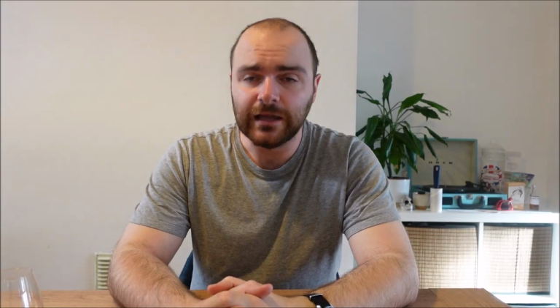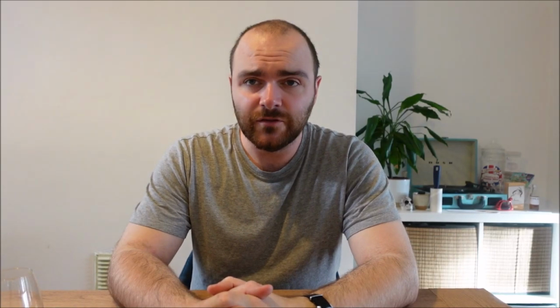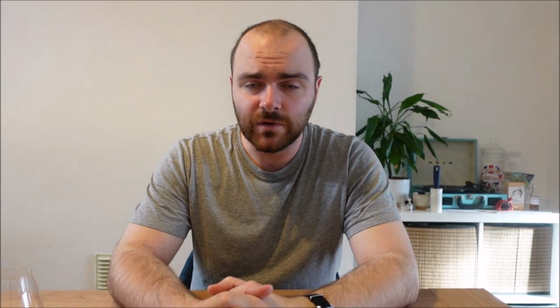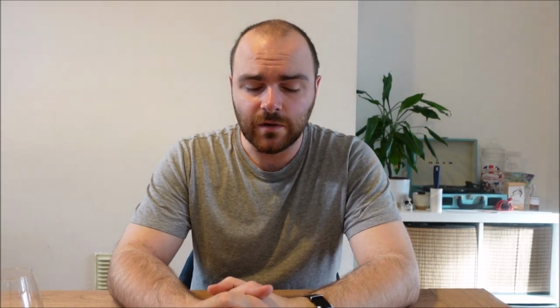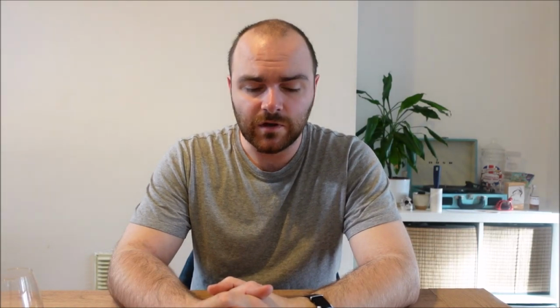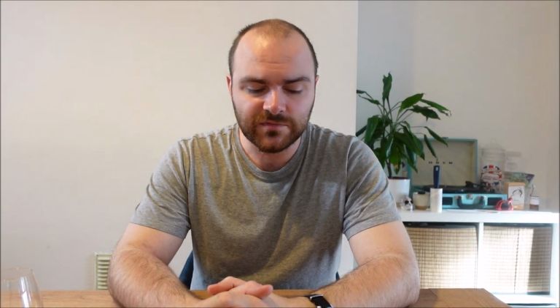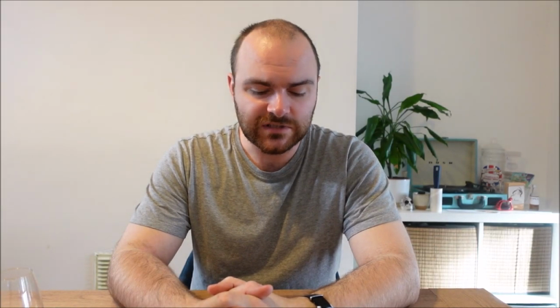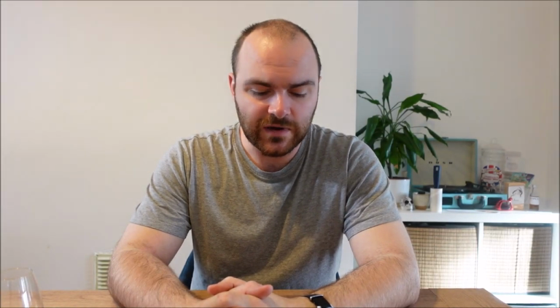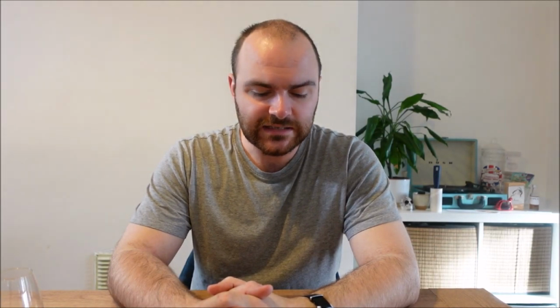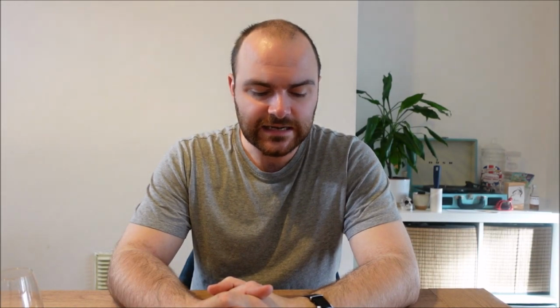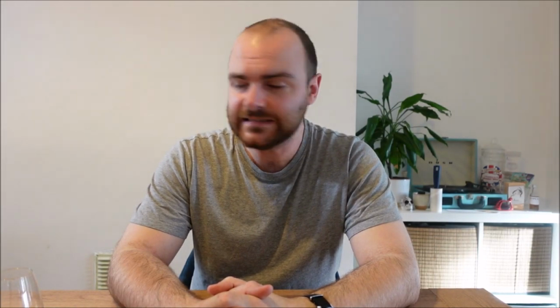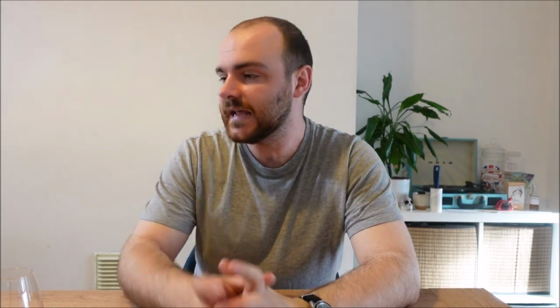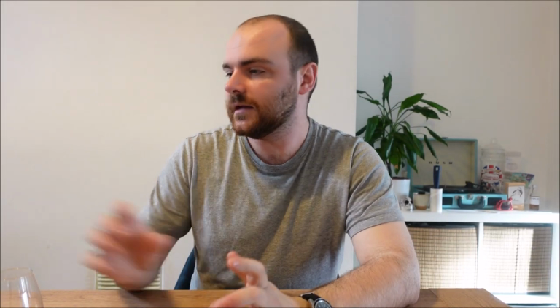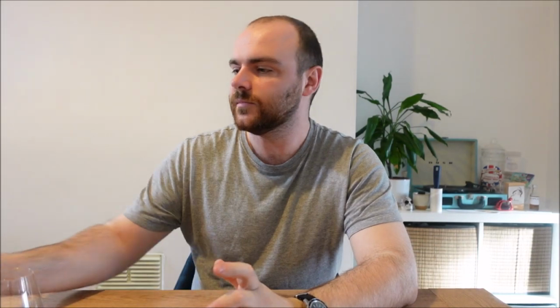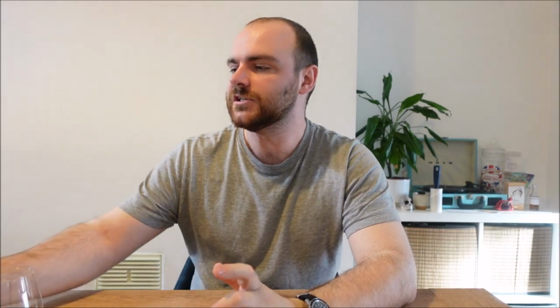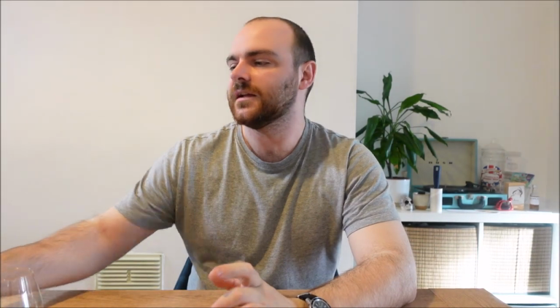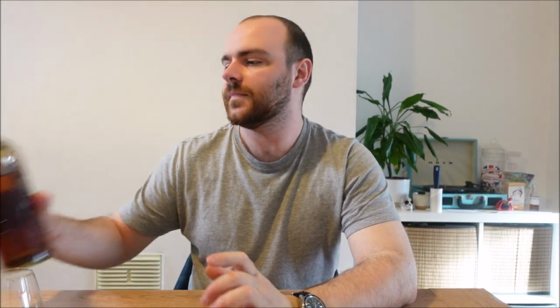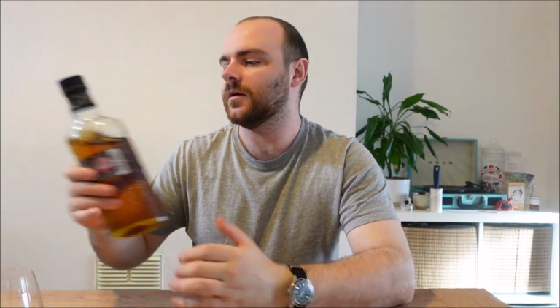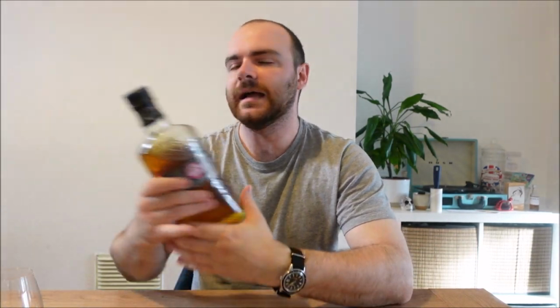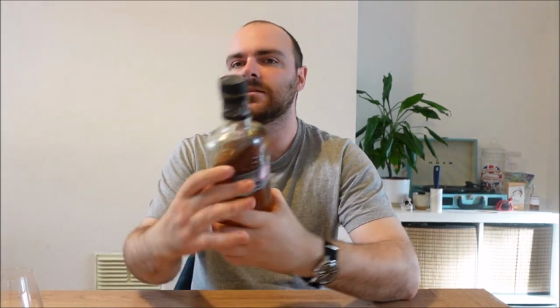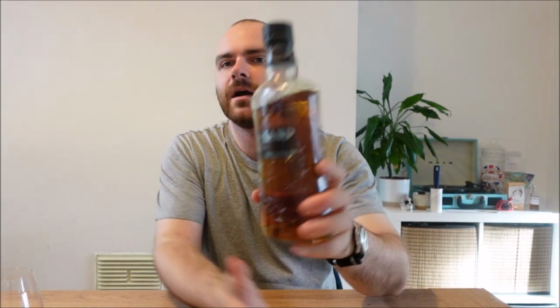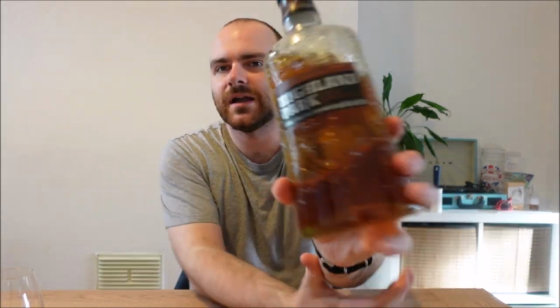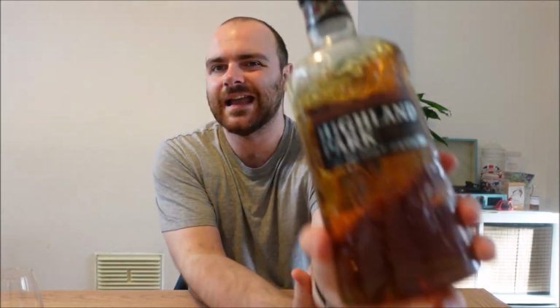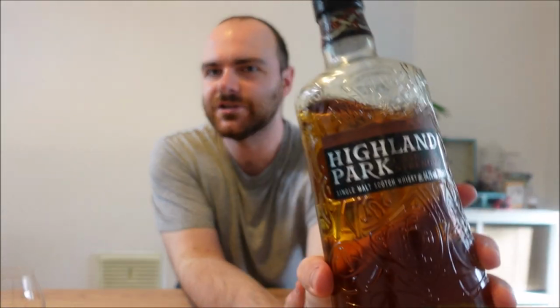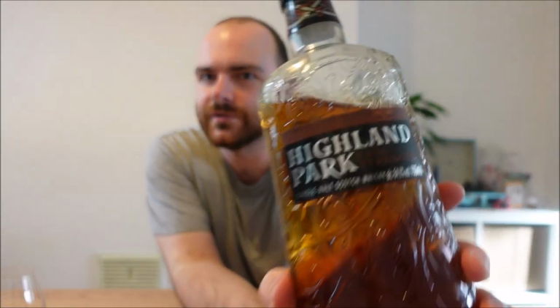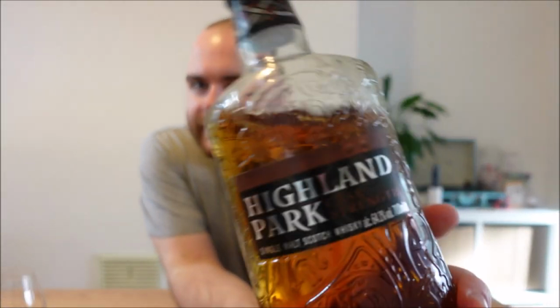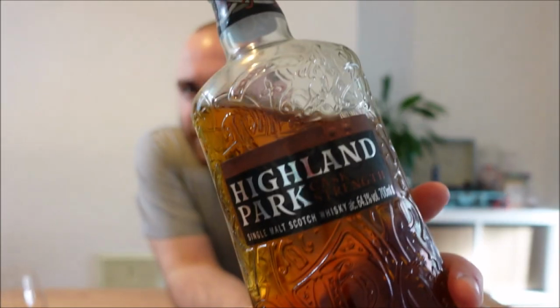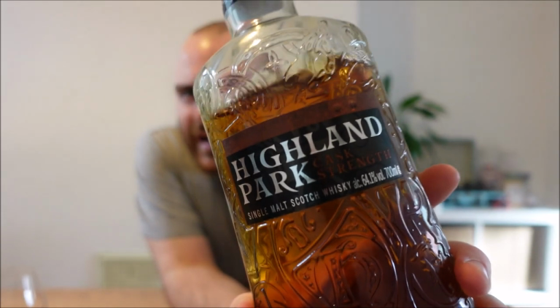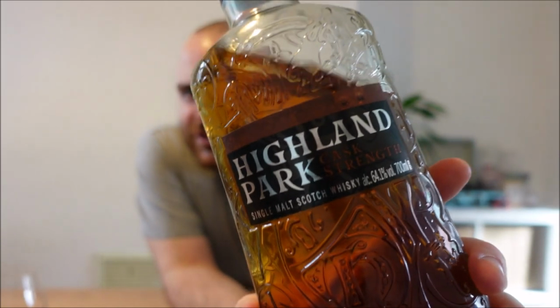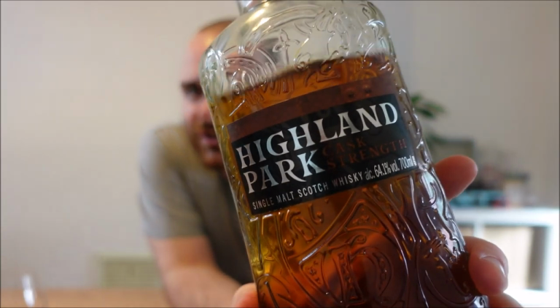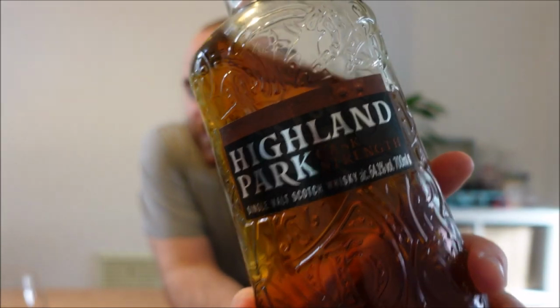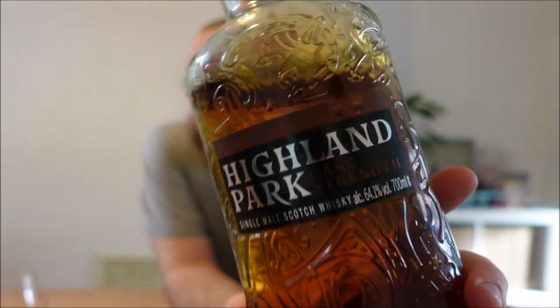Hello everyone and welcome to Whiskey Wednesday. Today I'm going to be chatting about Highland Park Cask Strength Batch 3.